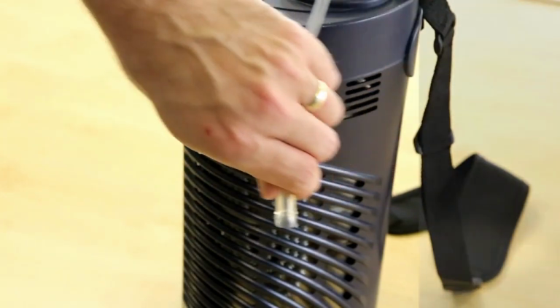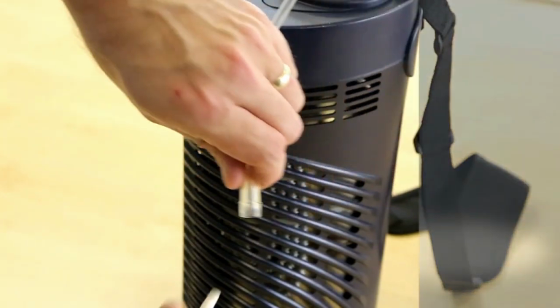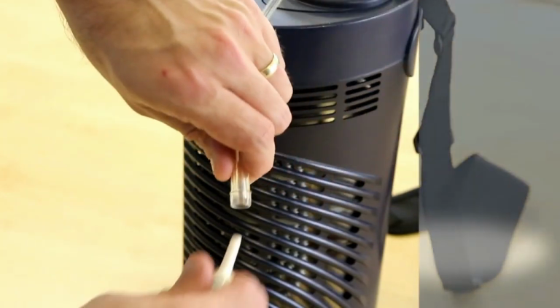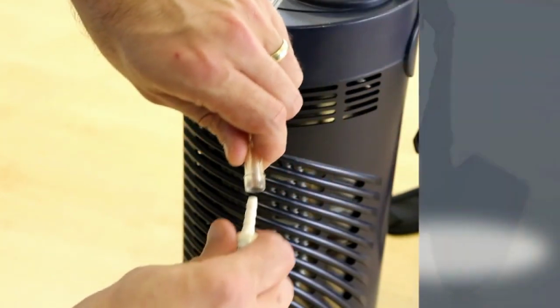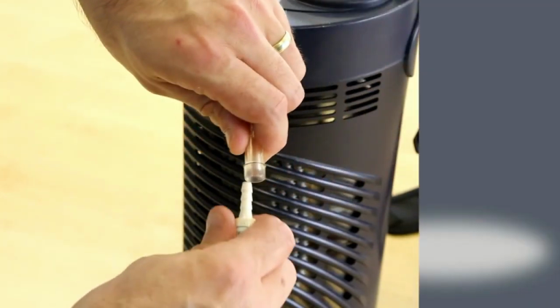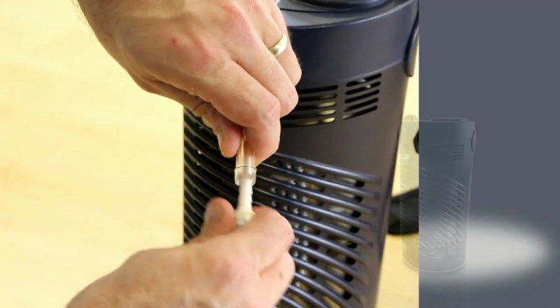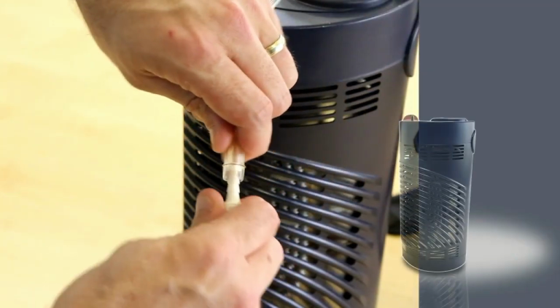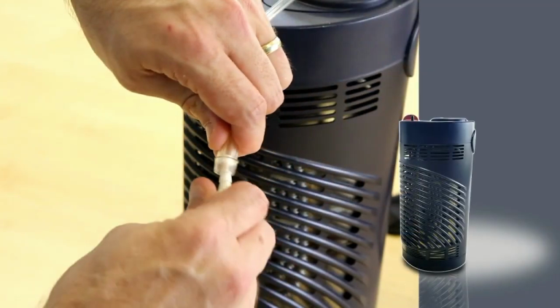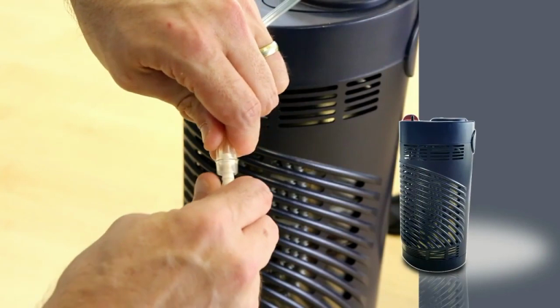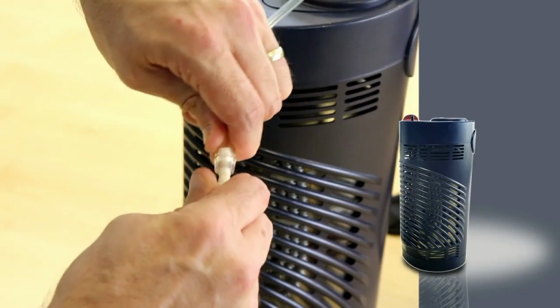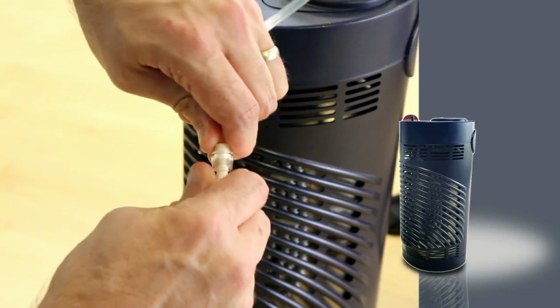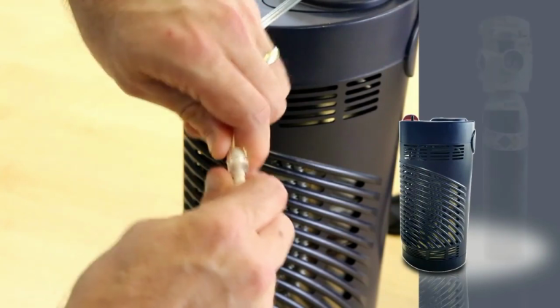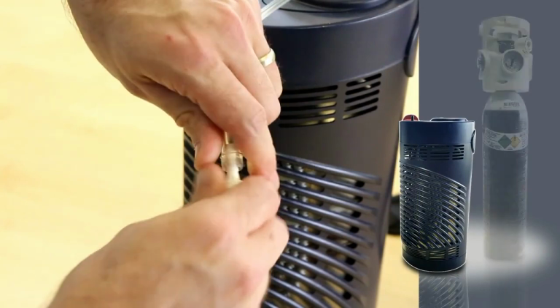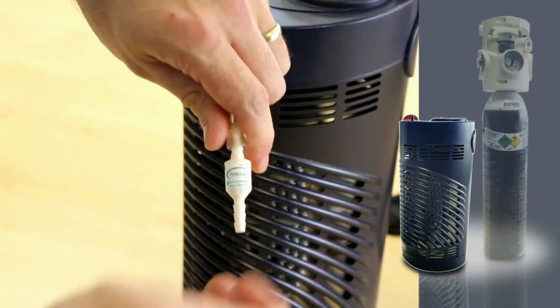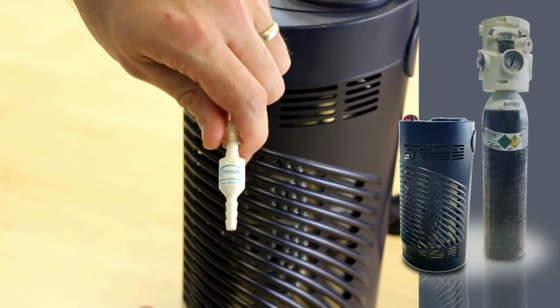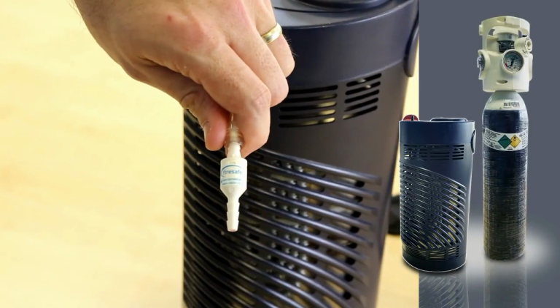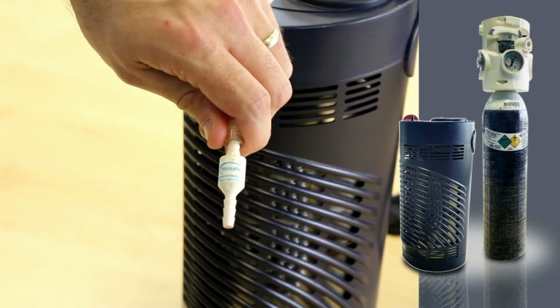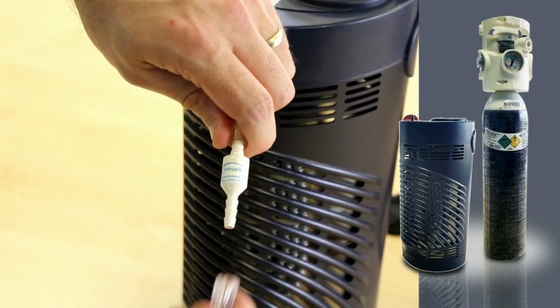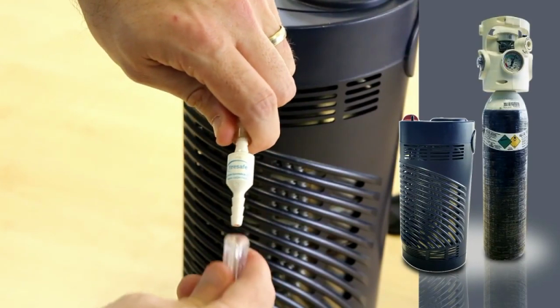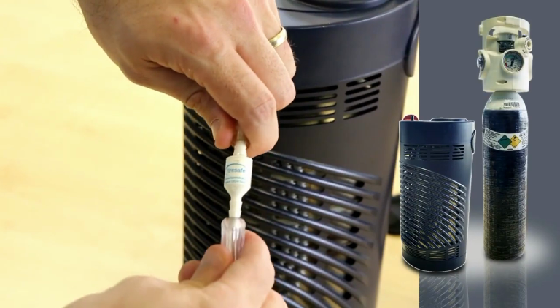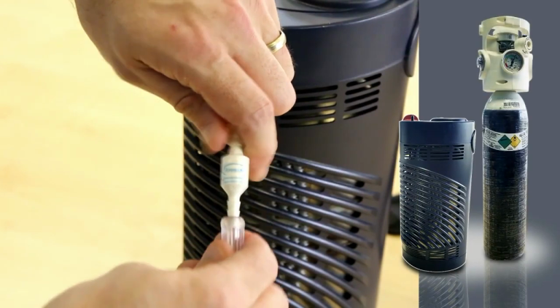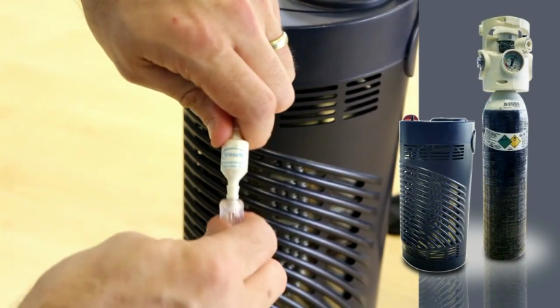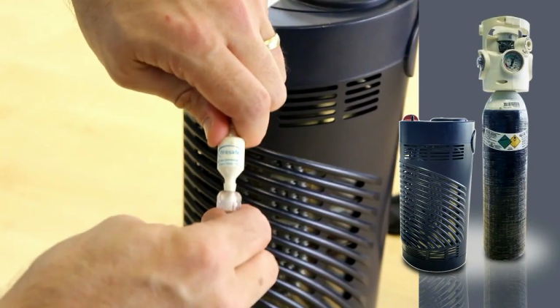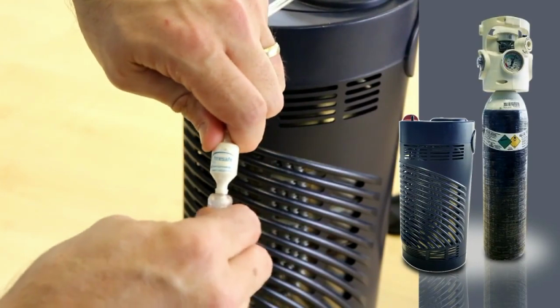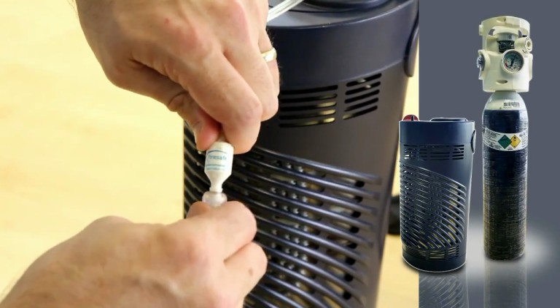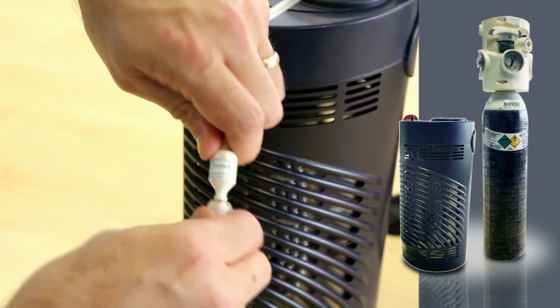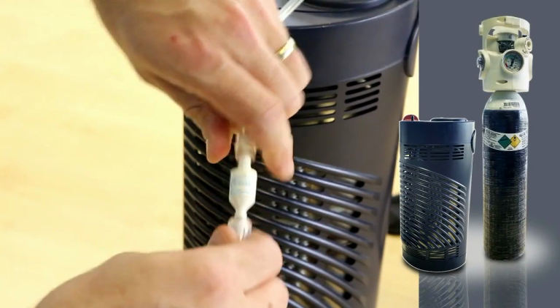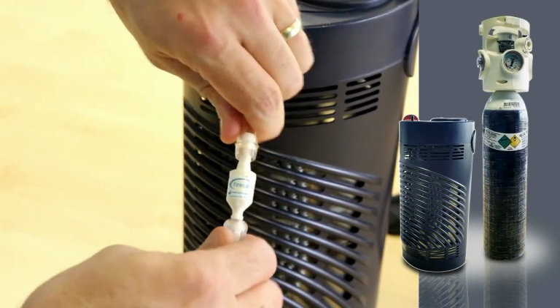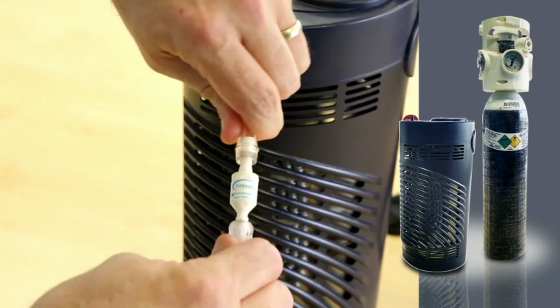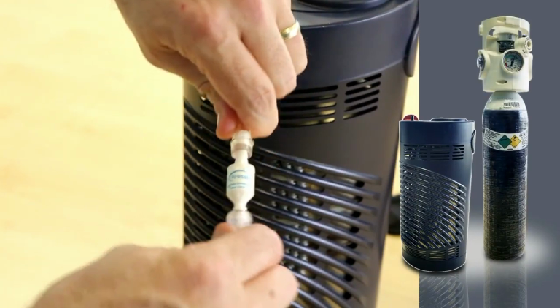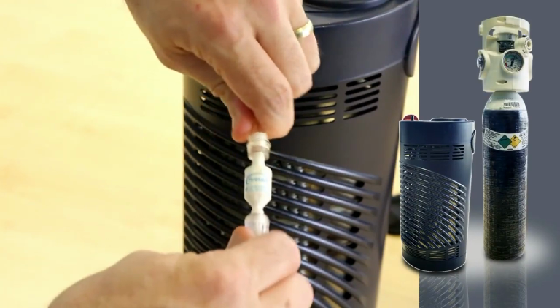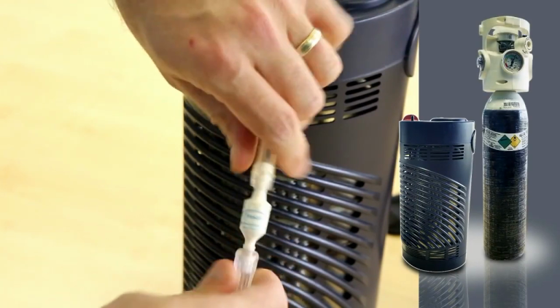Fire brakes are compatible with all oxygen supply modalities: gas, liquid, and concentrator supplies.